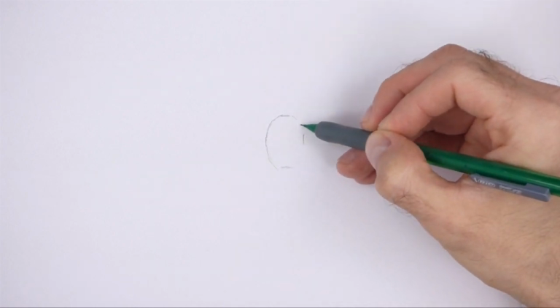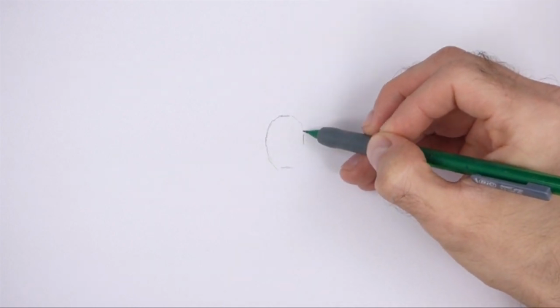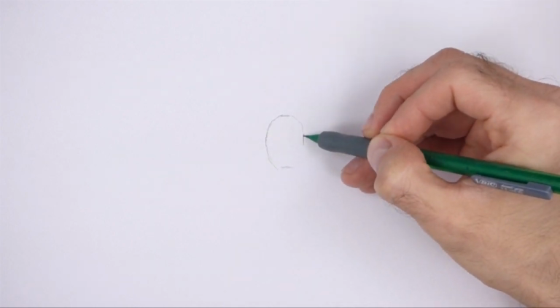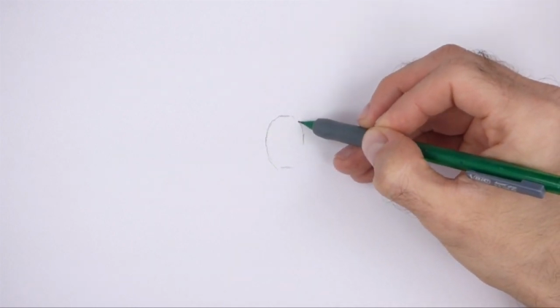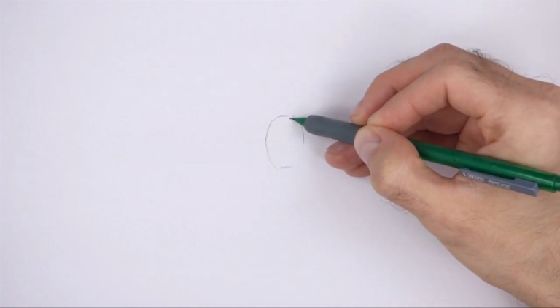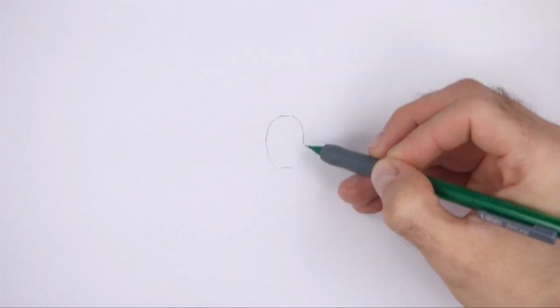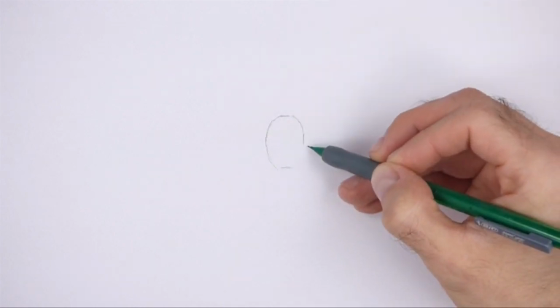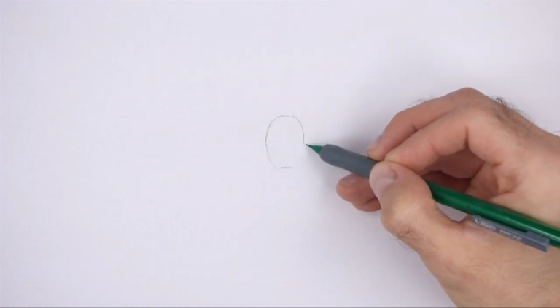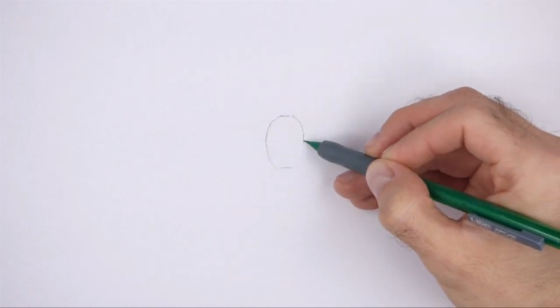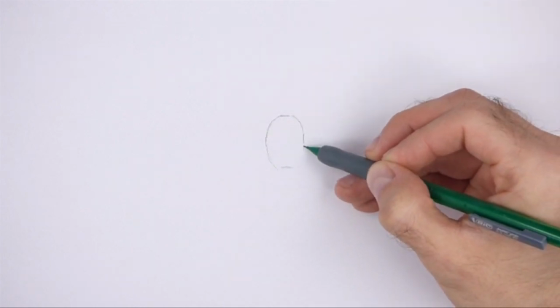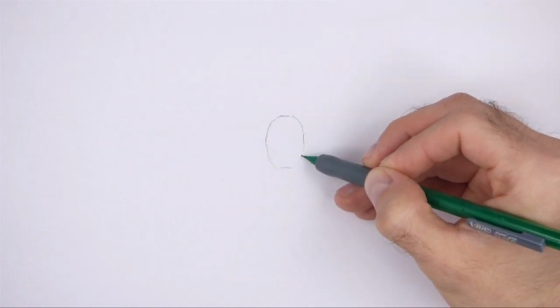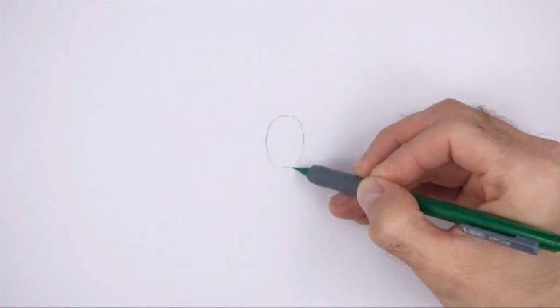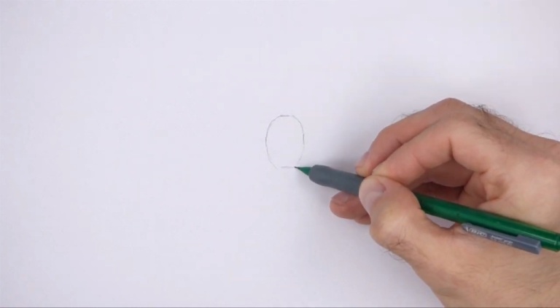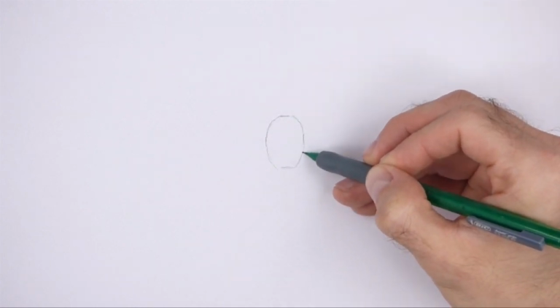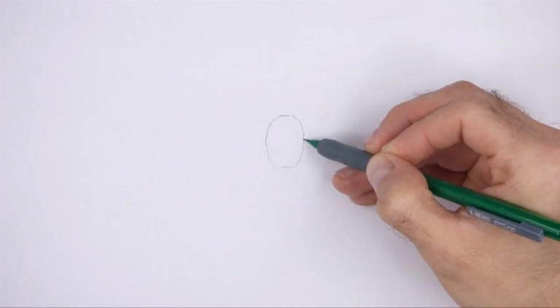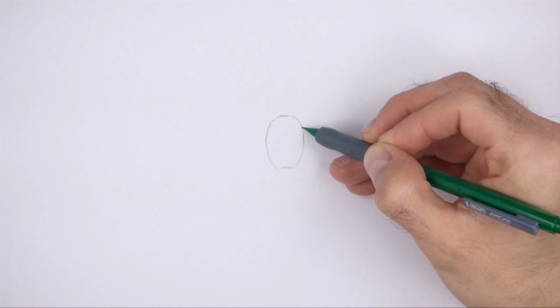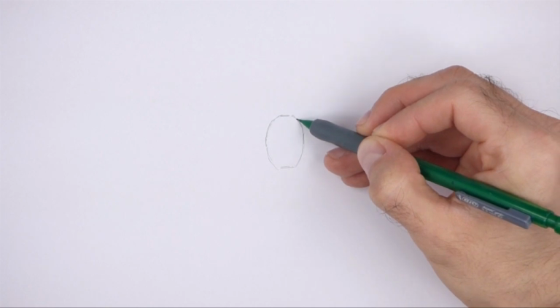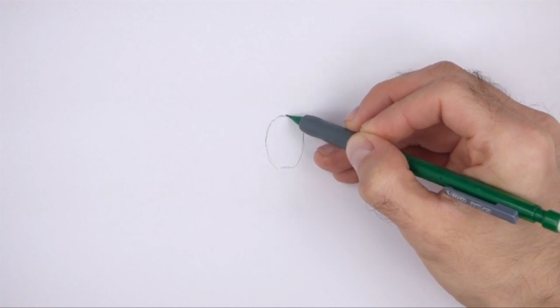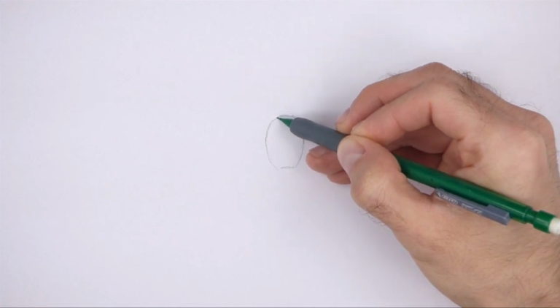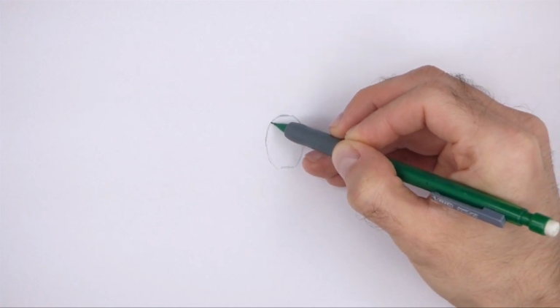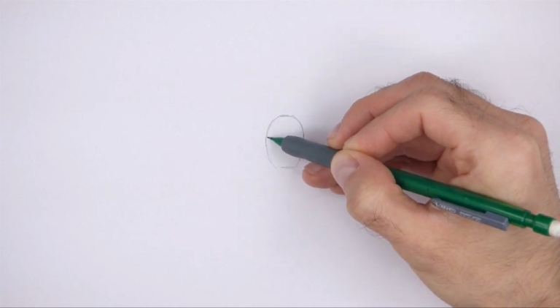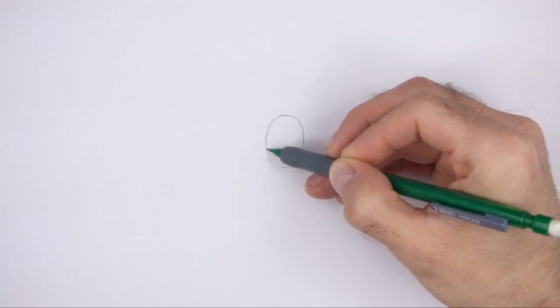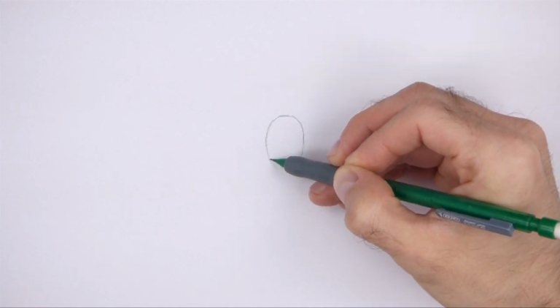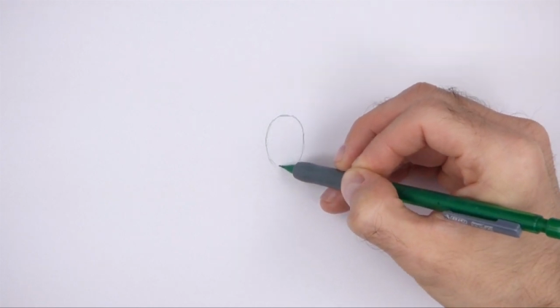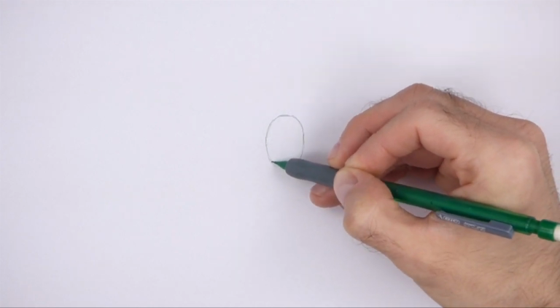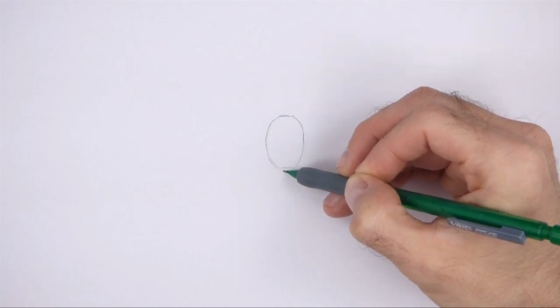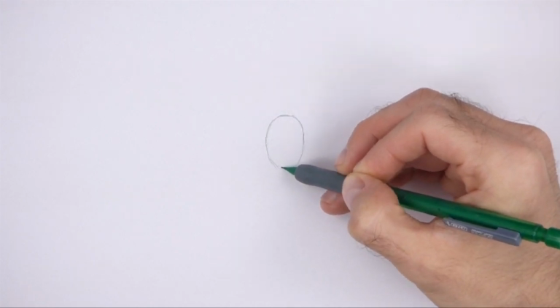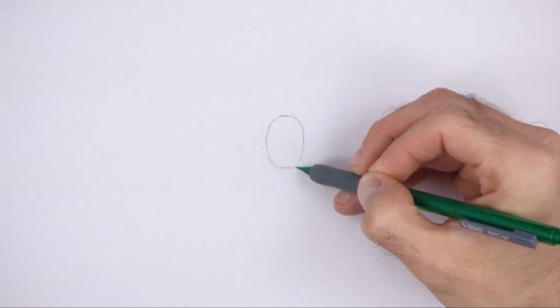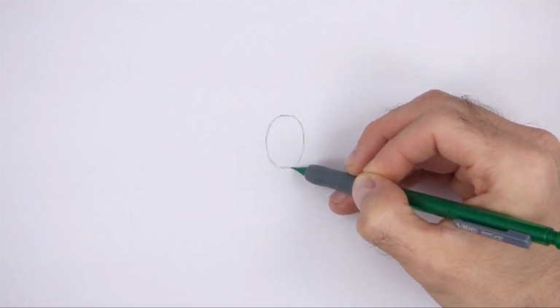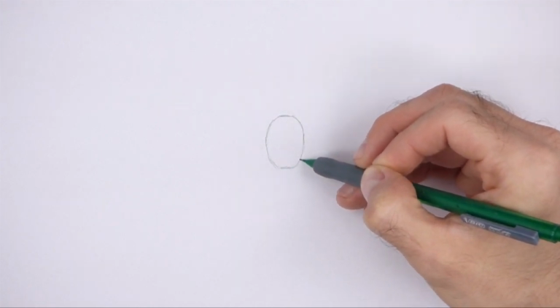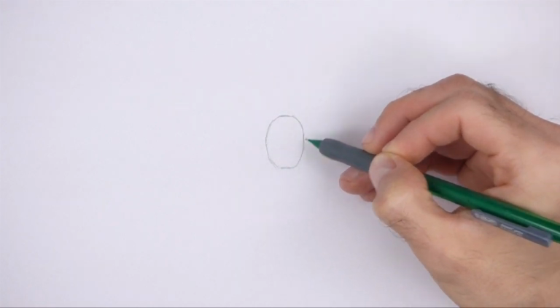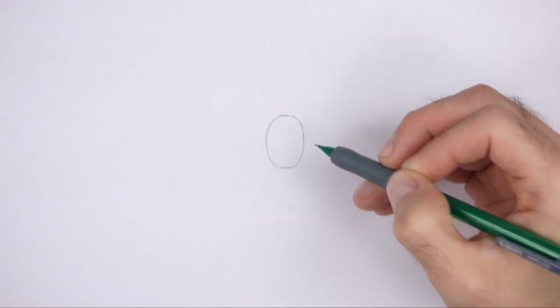Sketch lightly at first so that it's easy to erase if you make a mistake. Also pause the video to draw at your own pace.